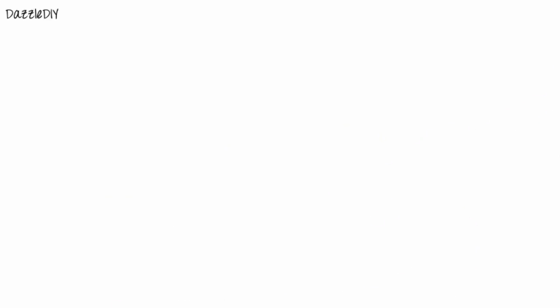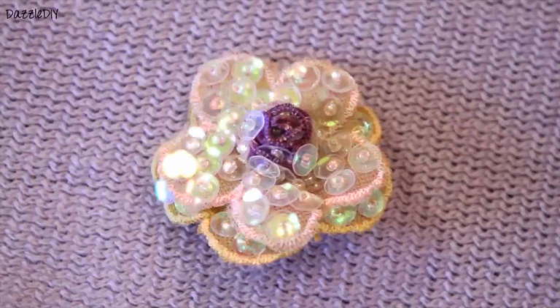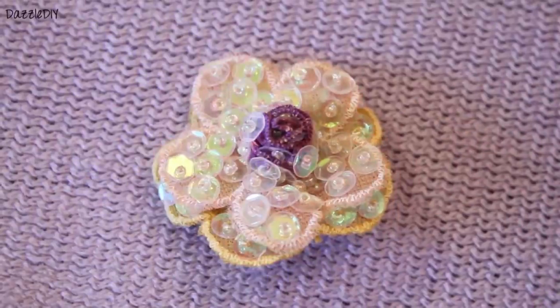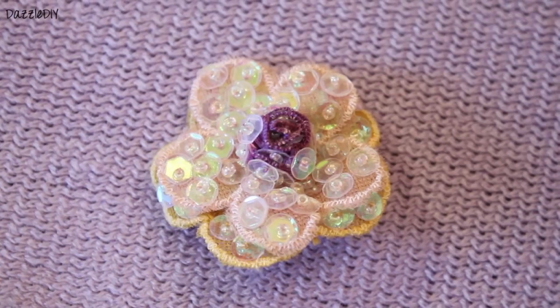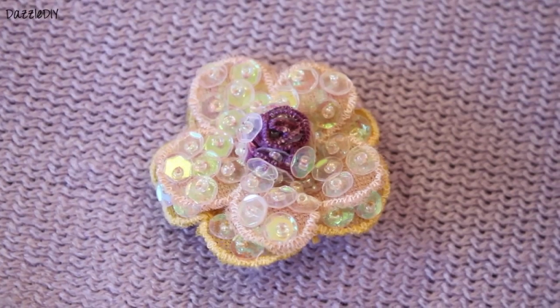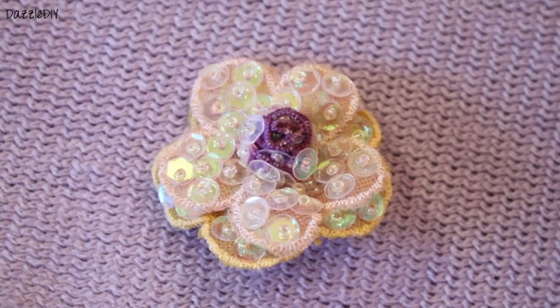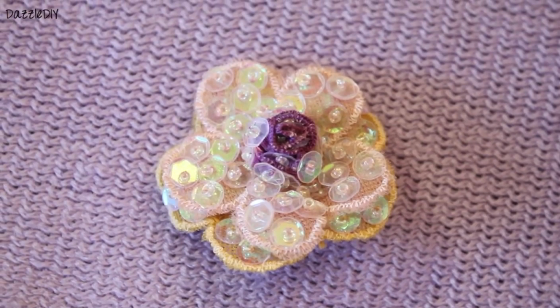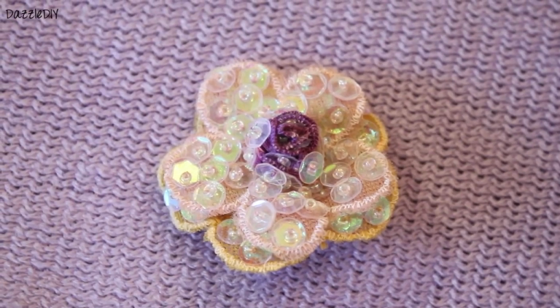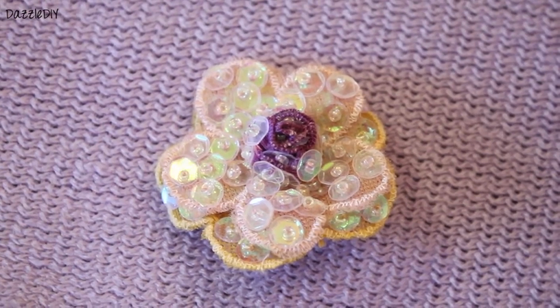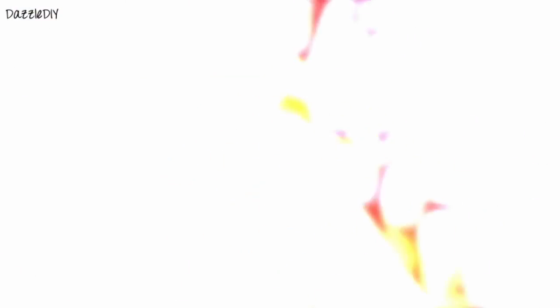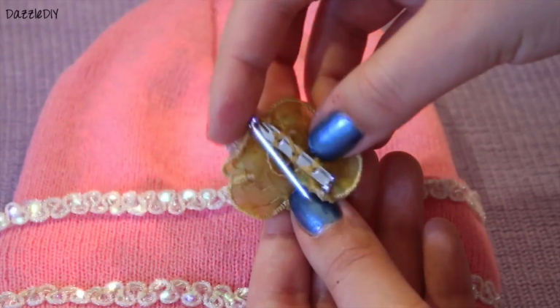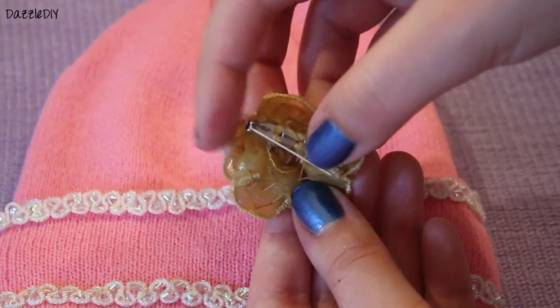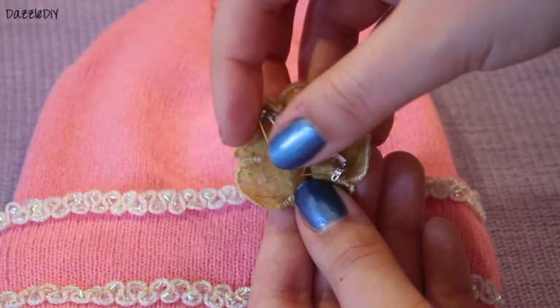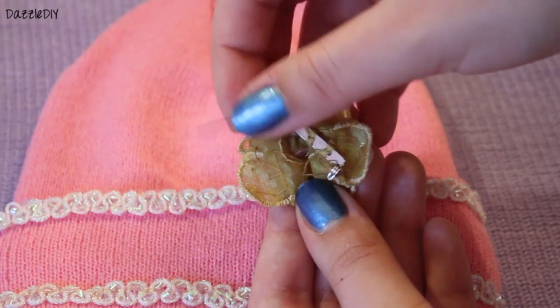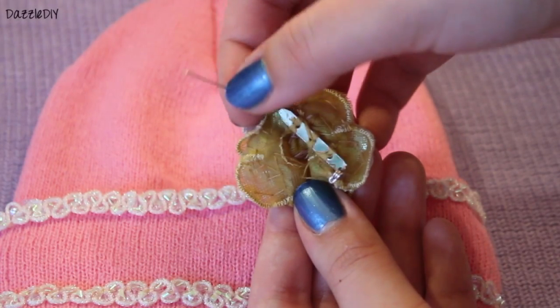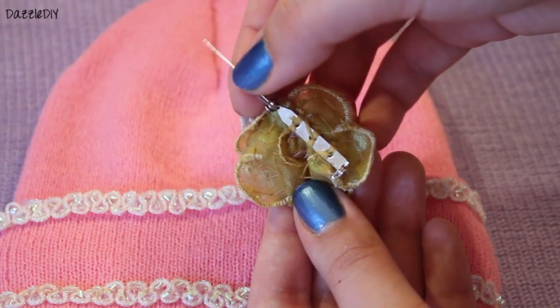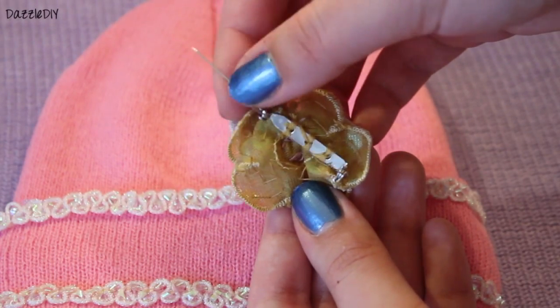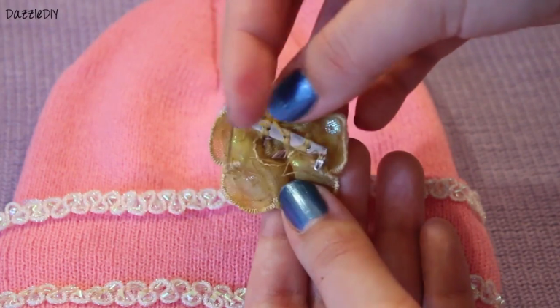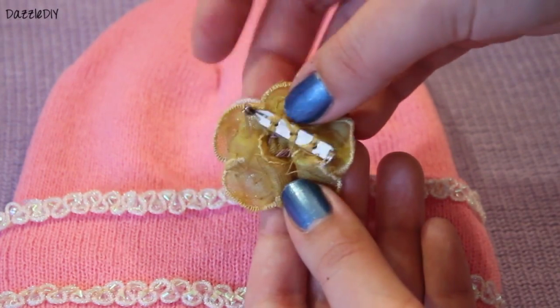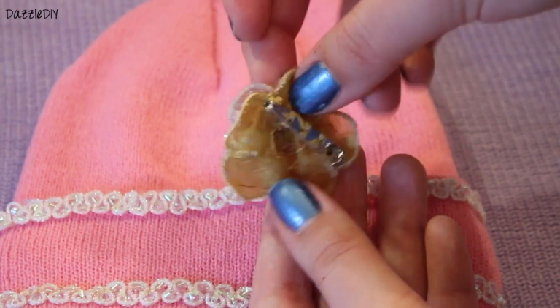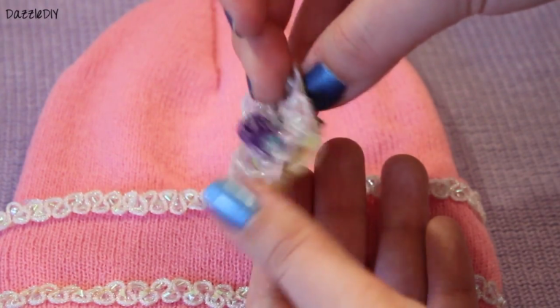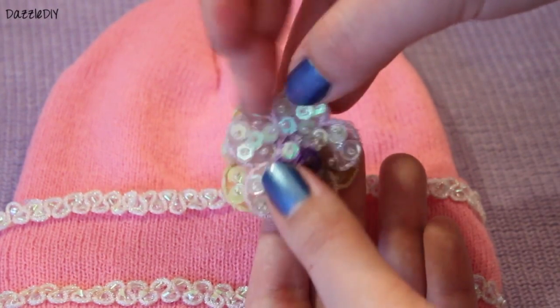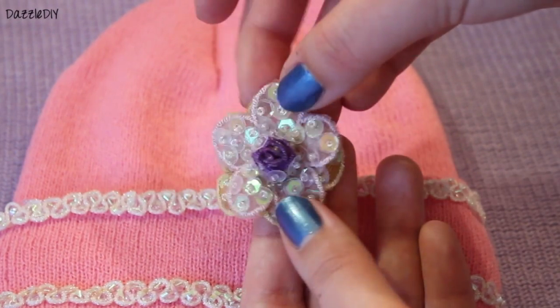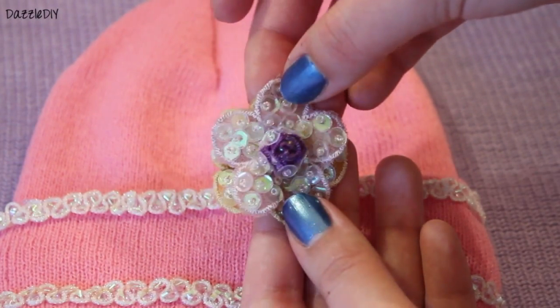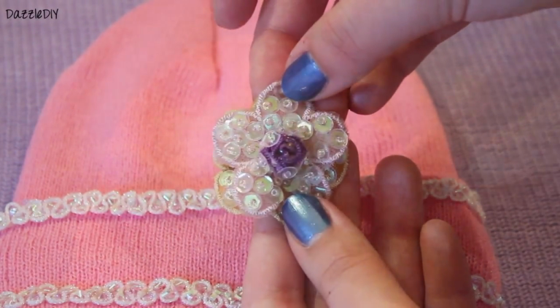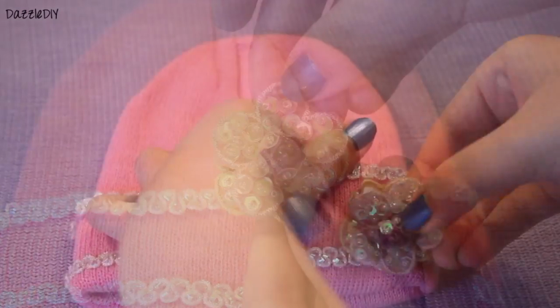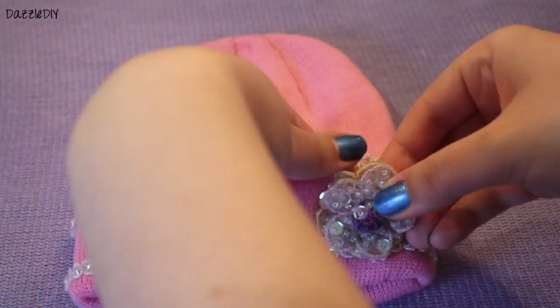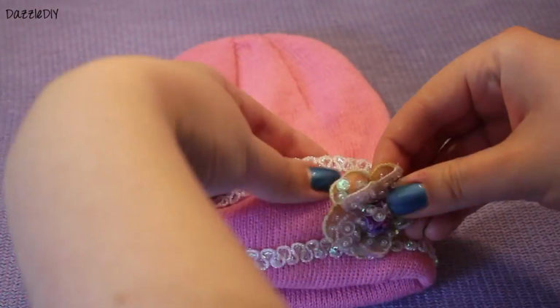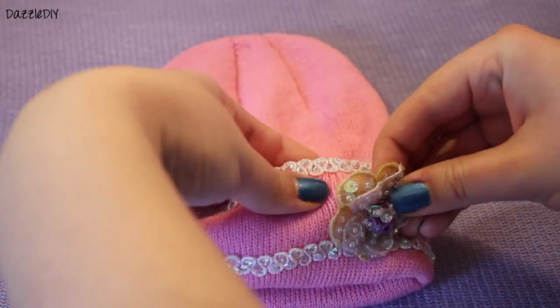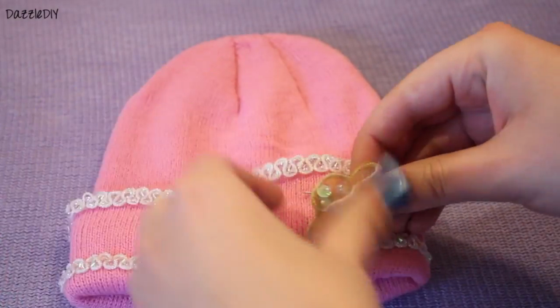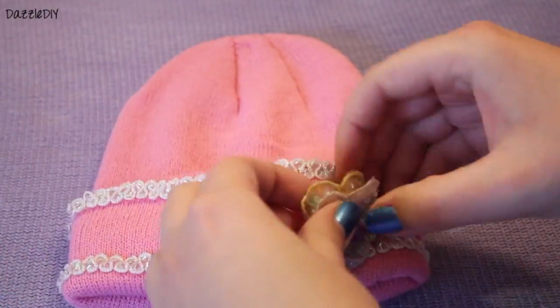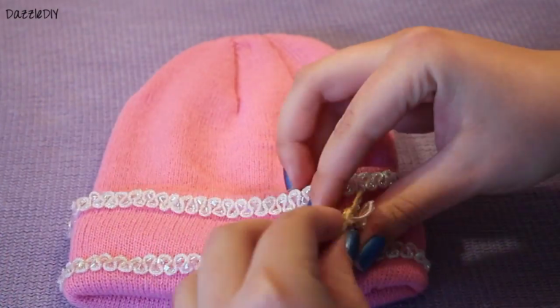I found this very cute flower pin in my room from a long time ago, and I decided to put it on my beanie. I think it looks really cute and girly.